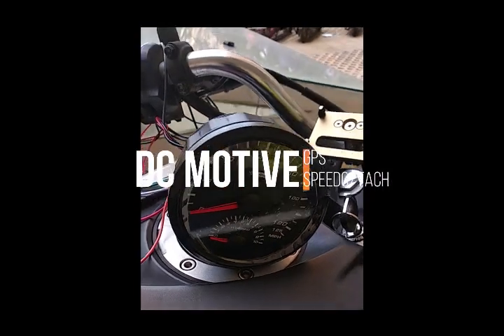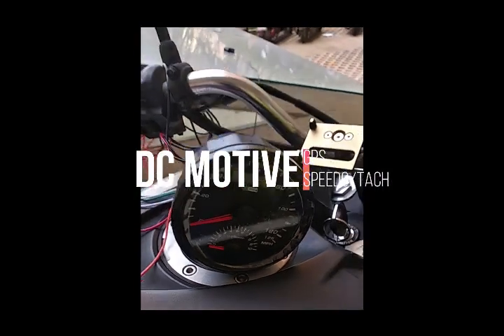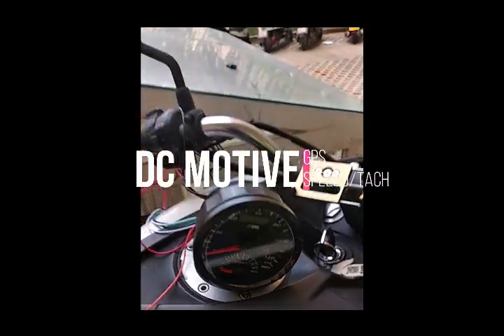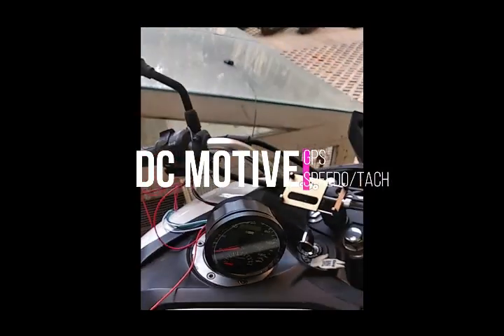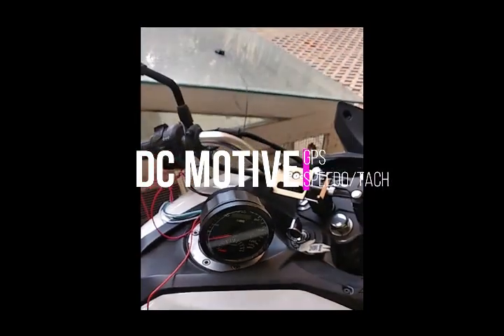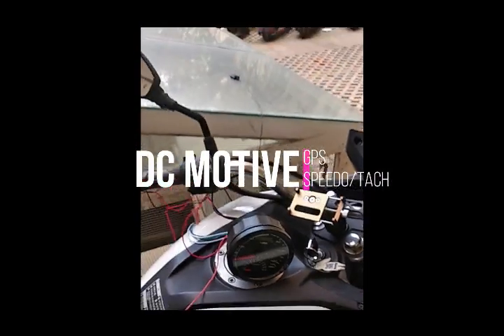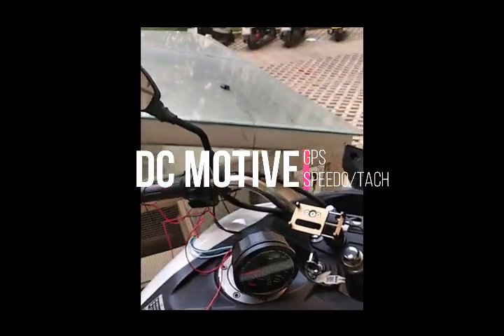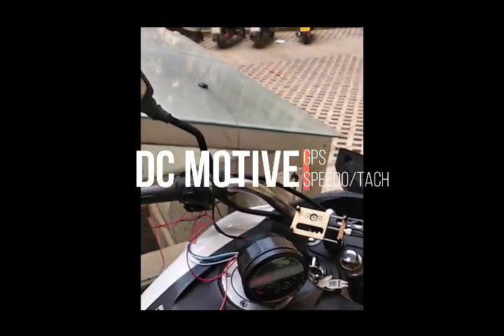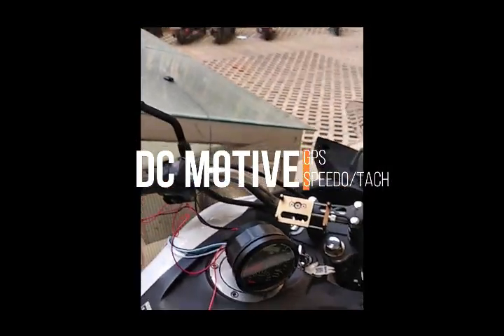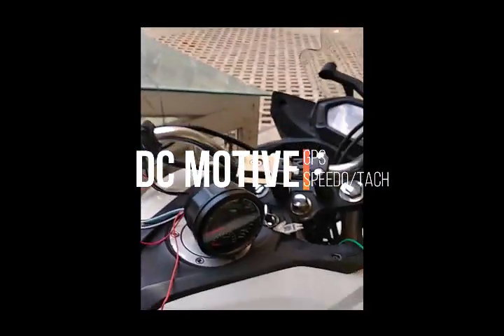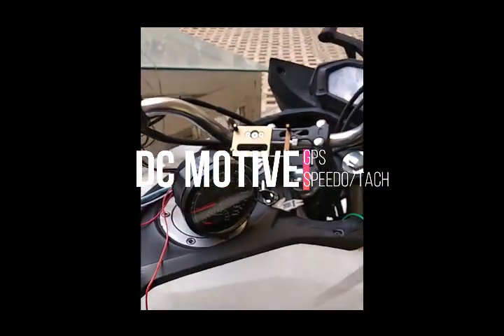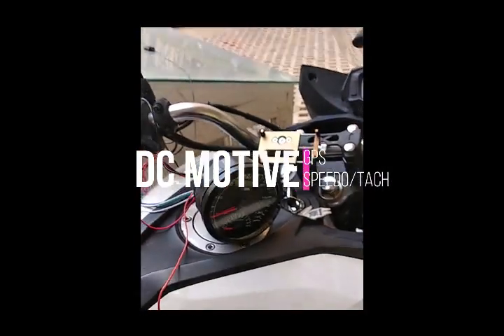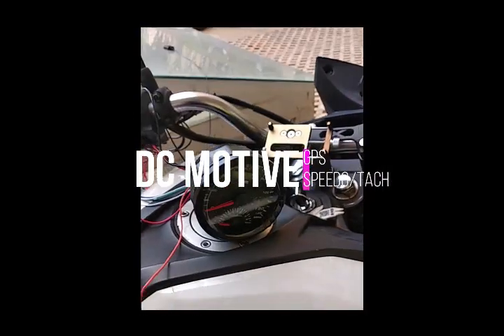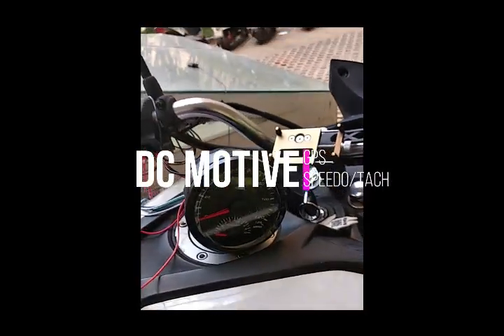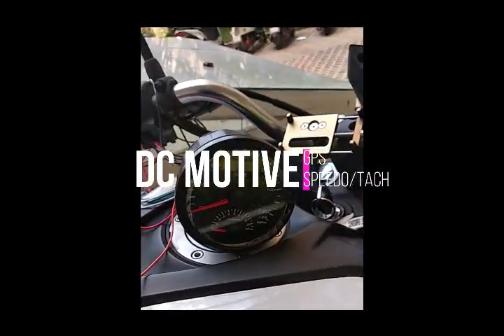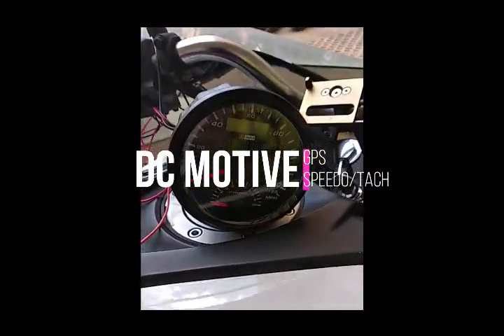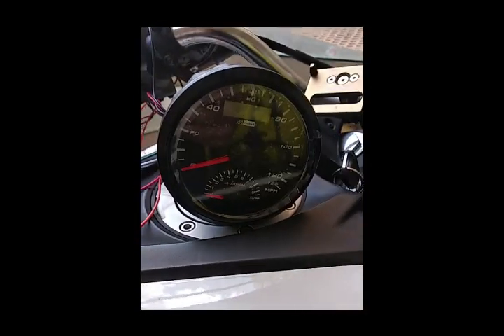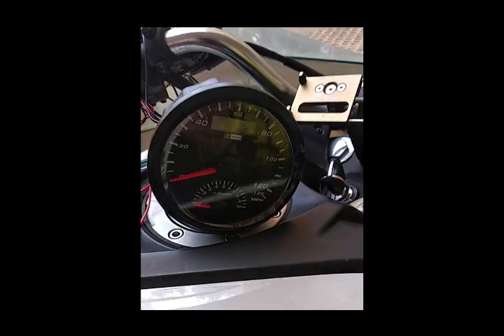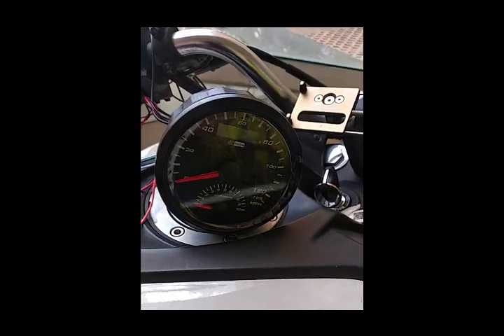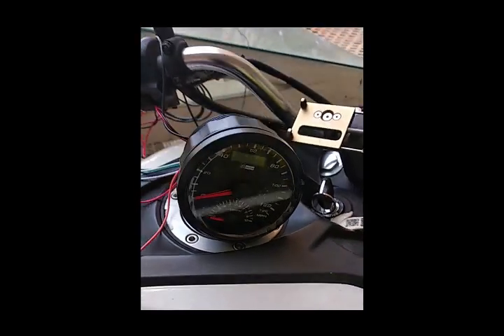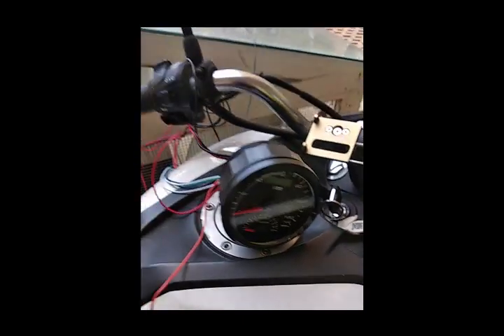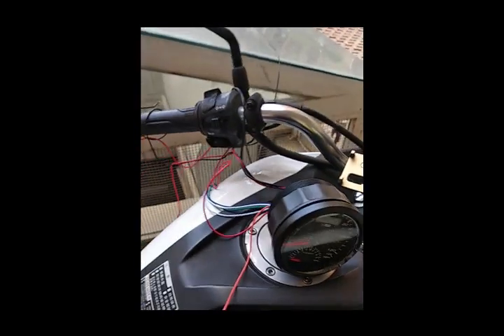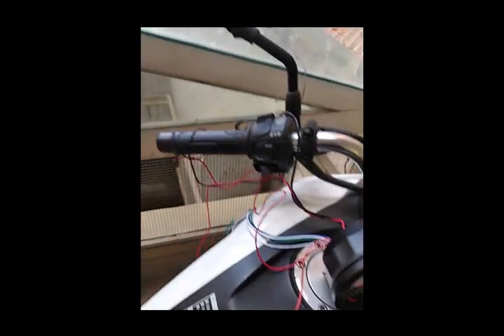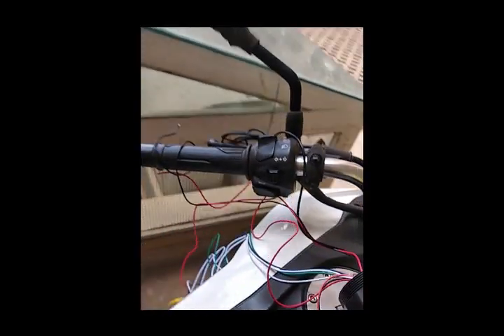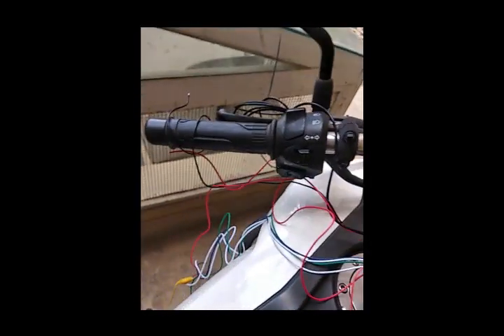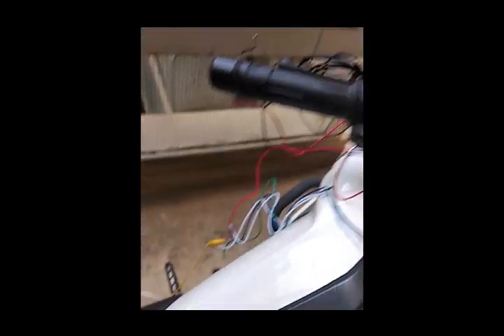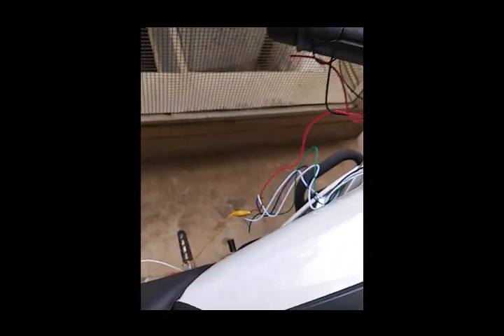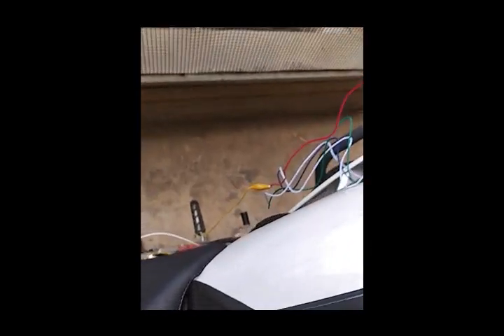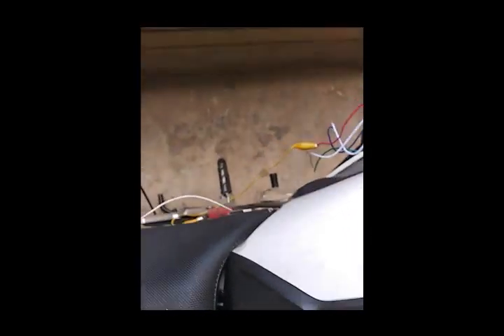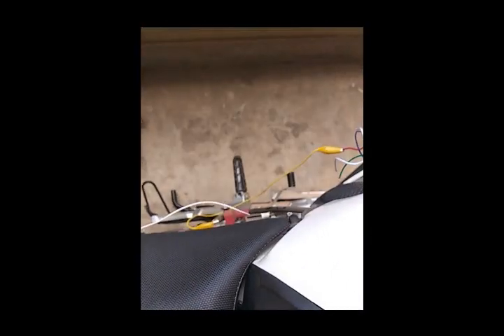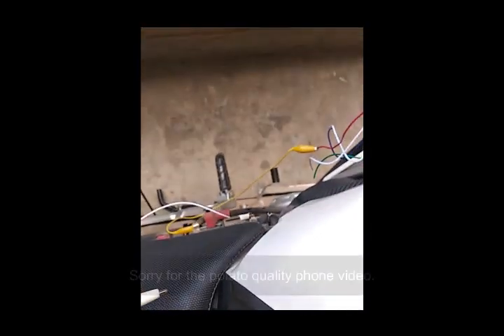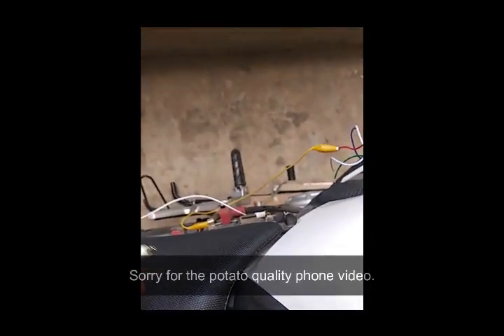Hi, this is Darren with DC Motive. I just want to give you a quick introduction to our GPS speedometers with a tachometer.